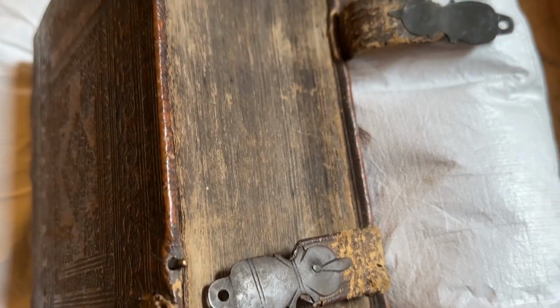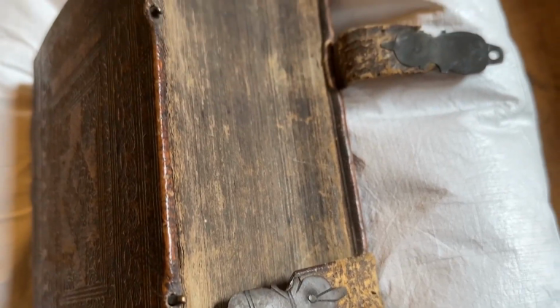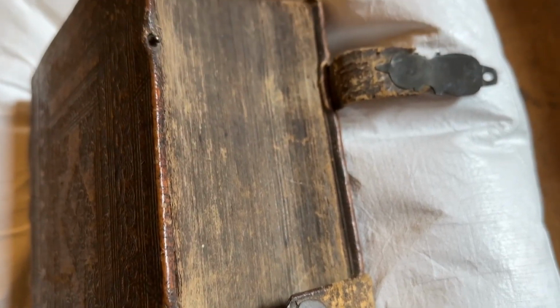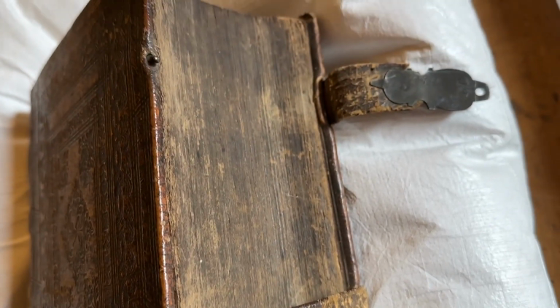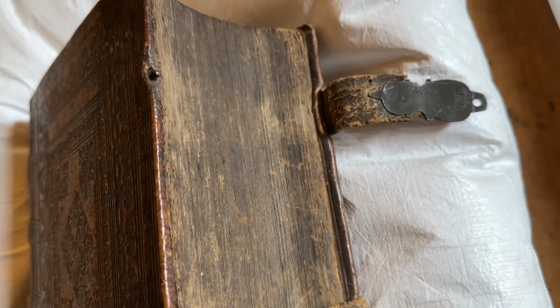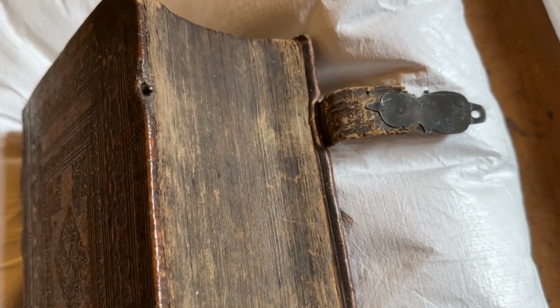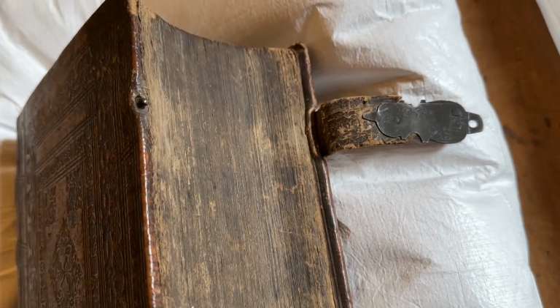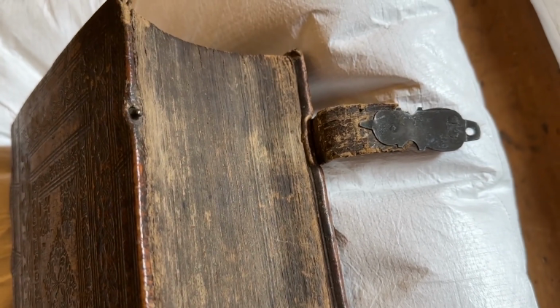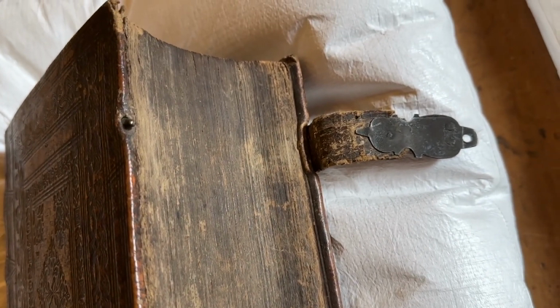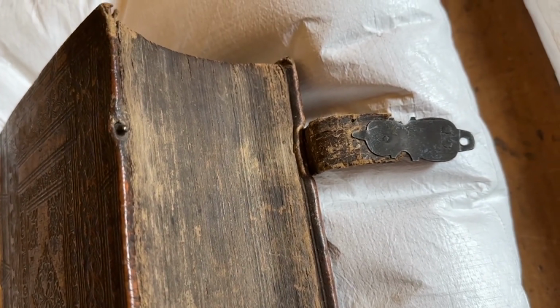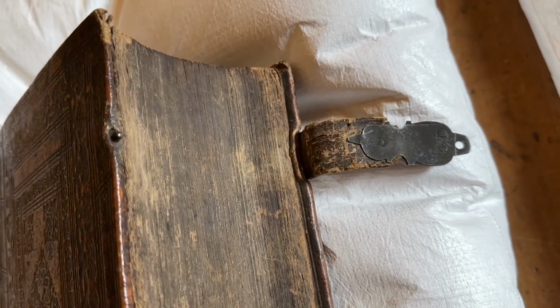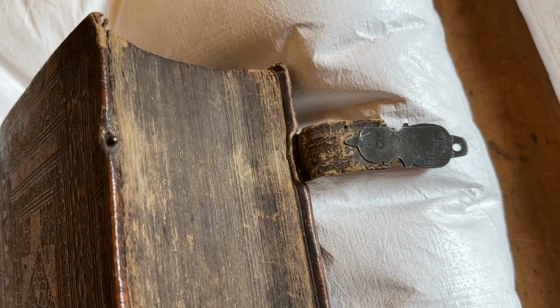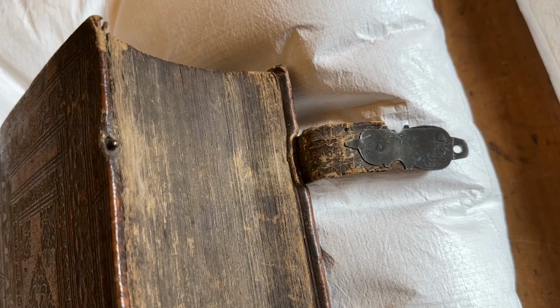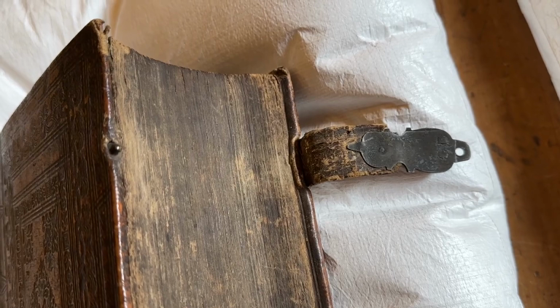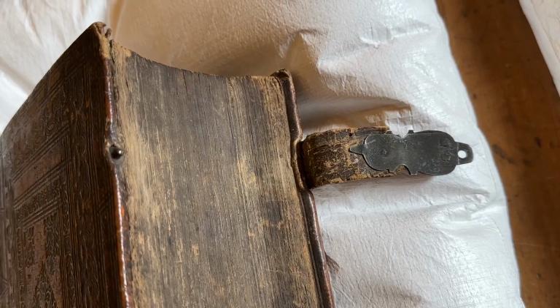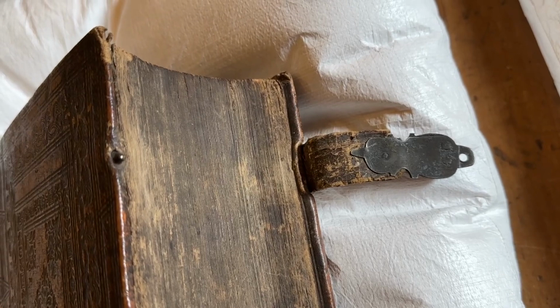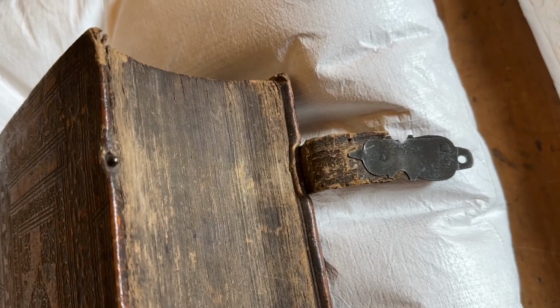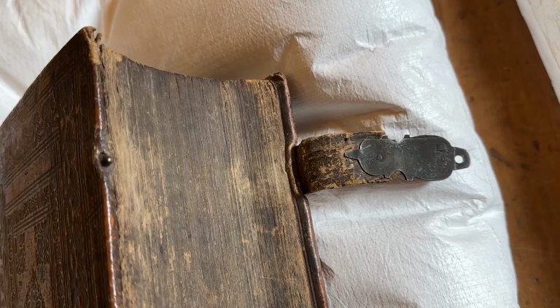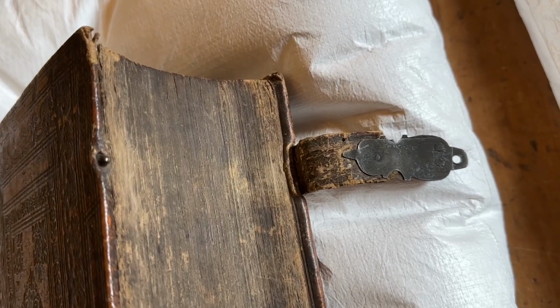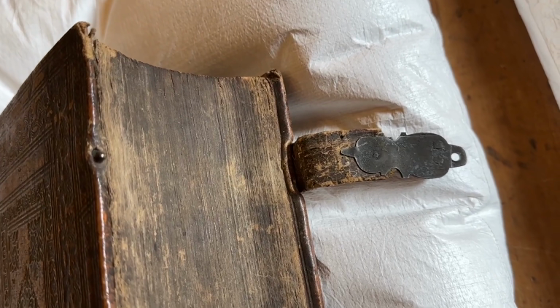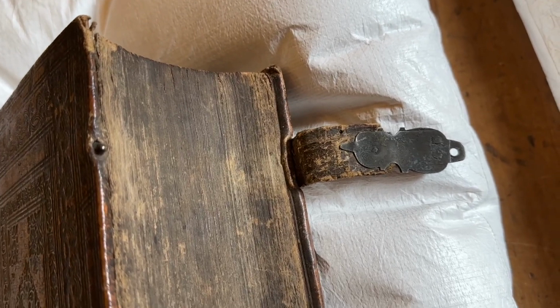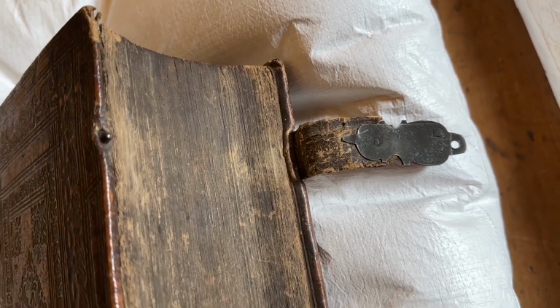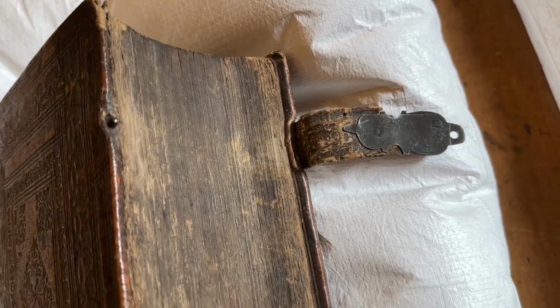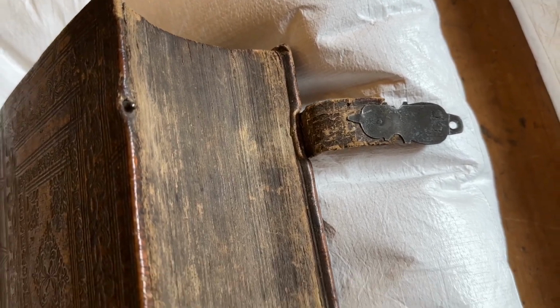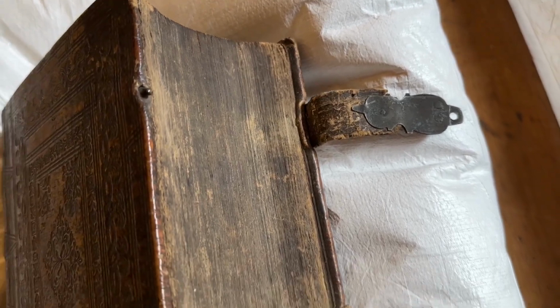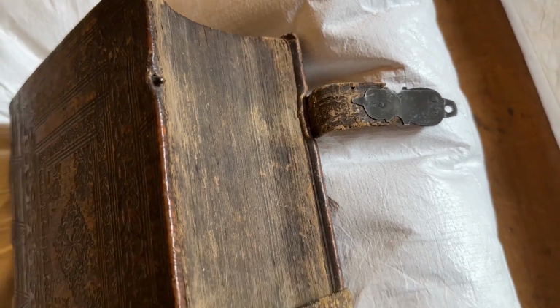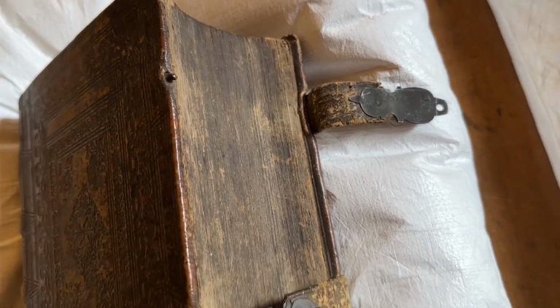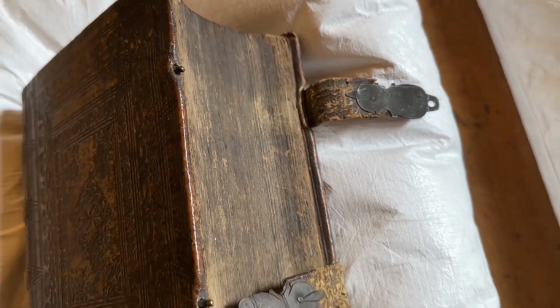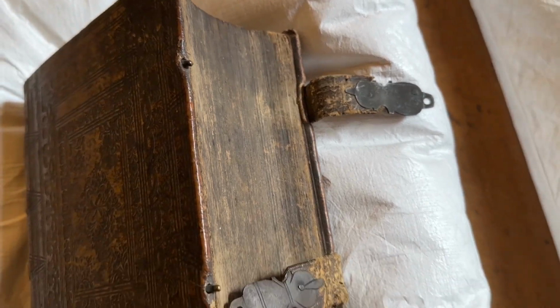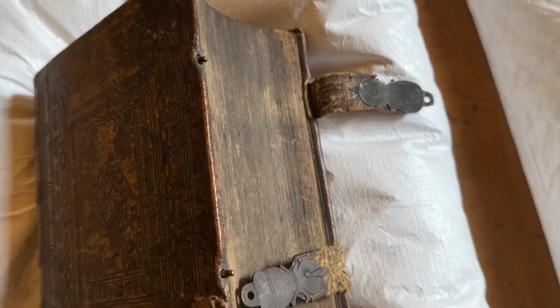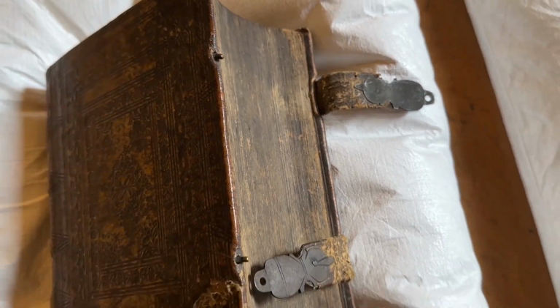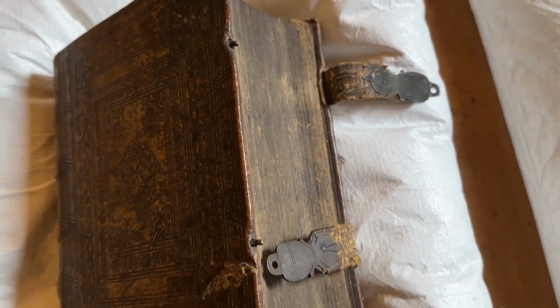Even when books were published on paper, because people were used to them, clamps were still applied.